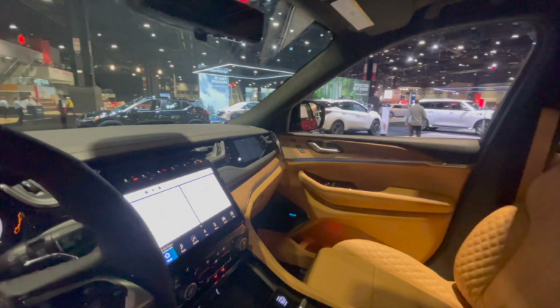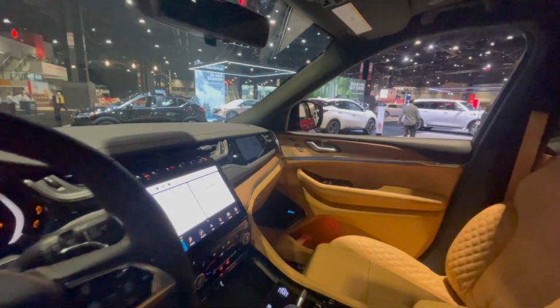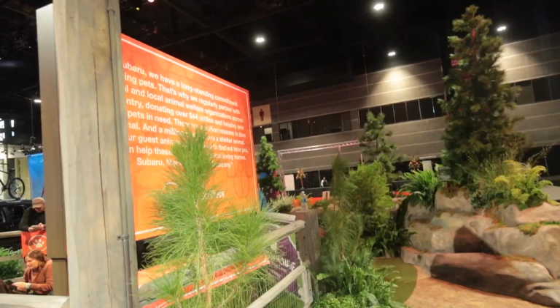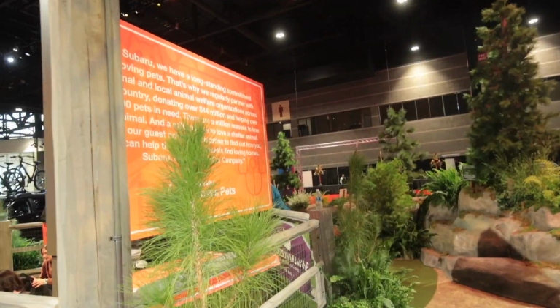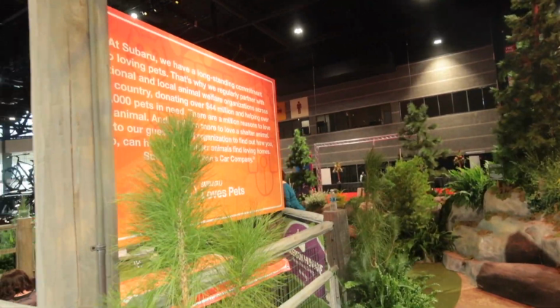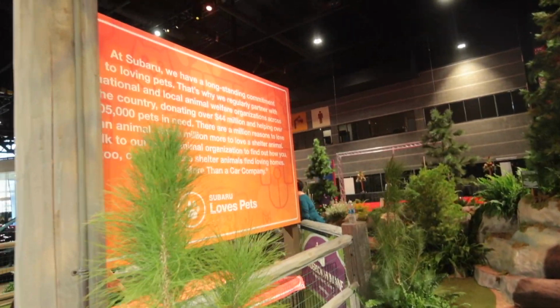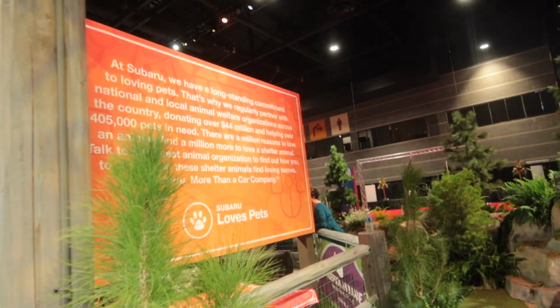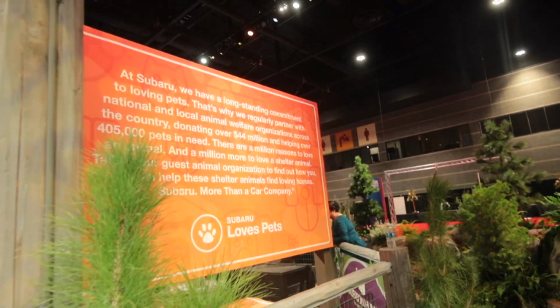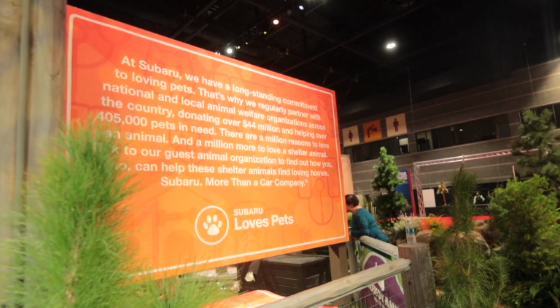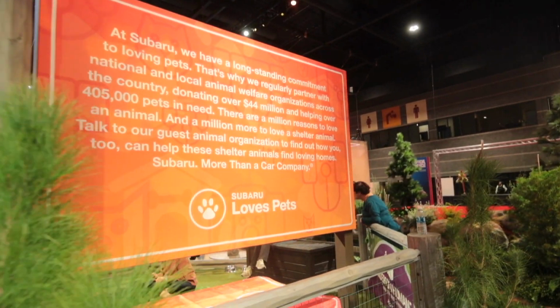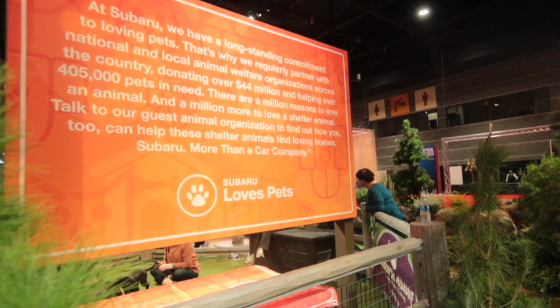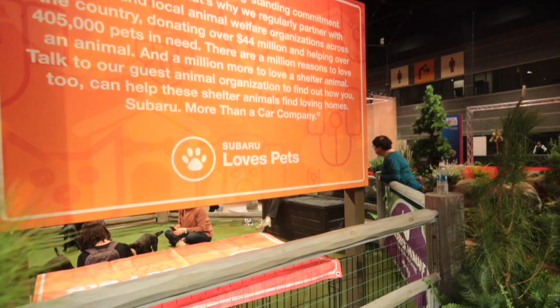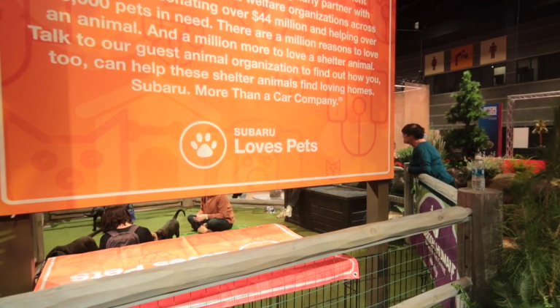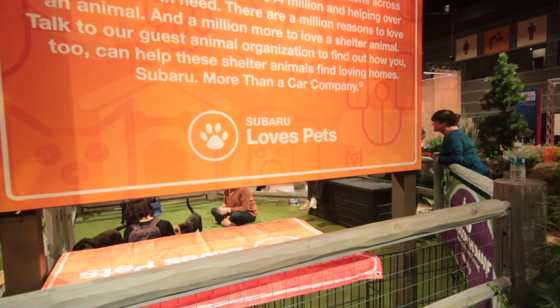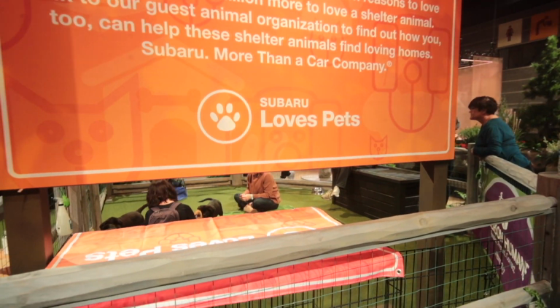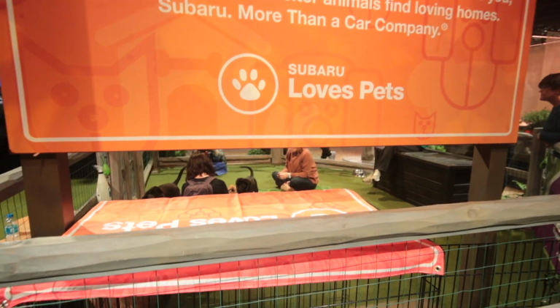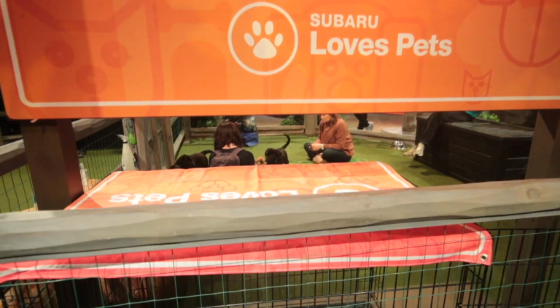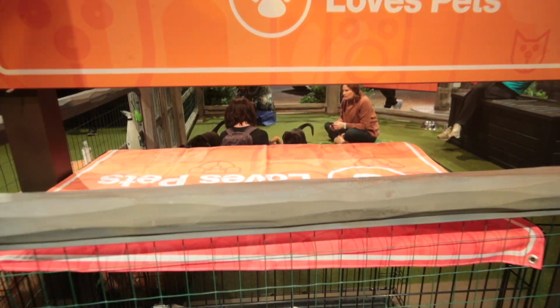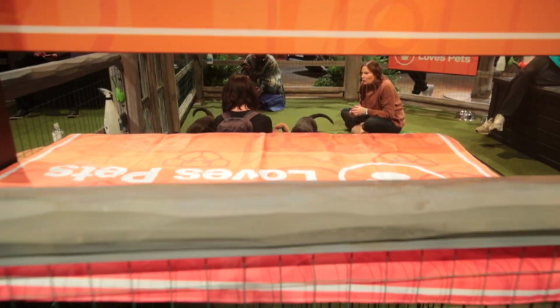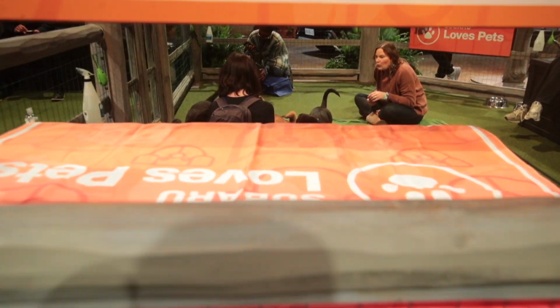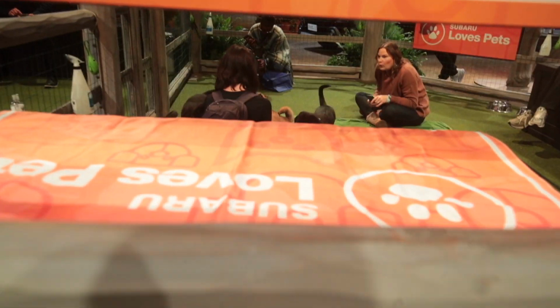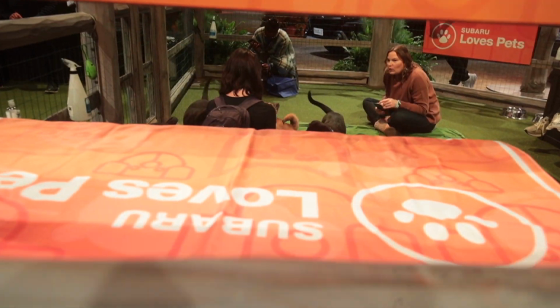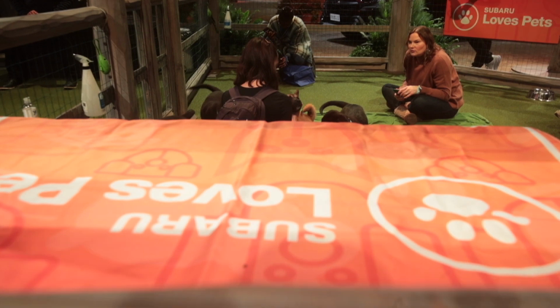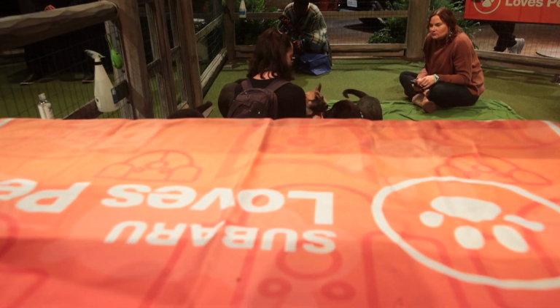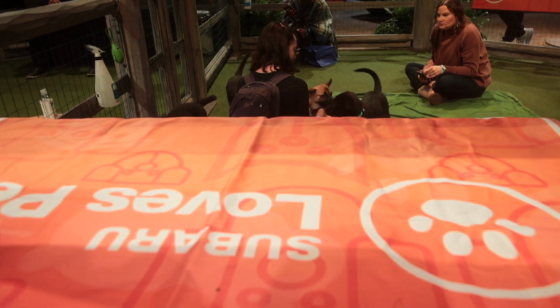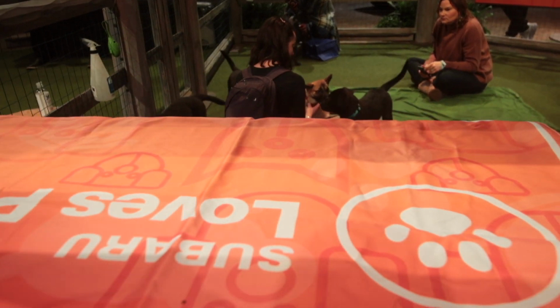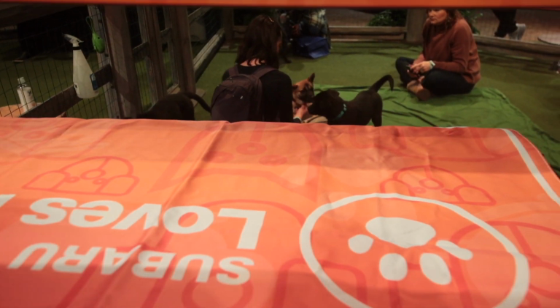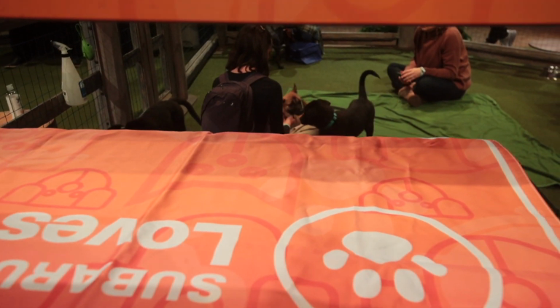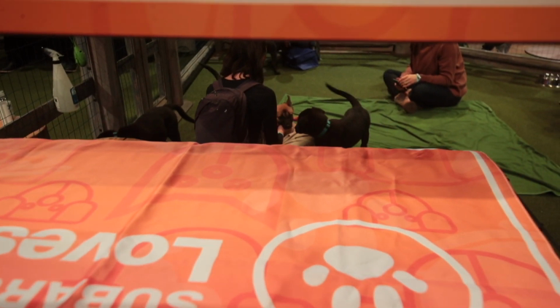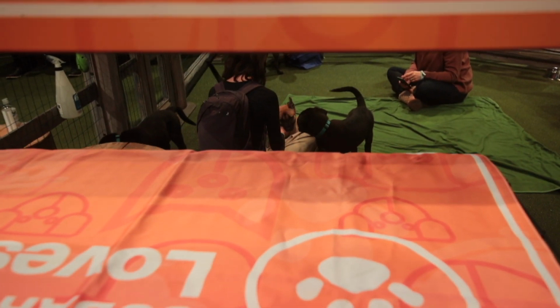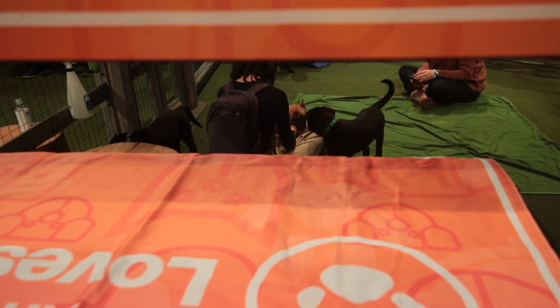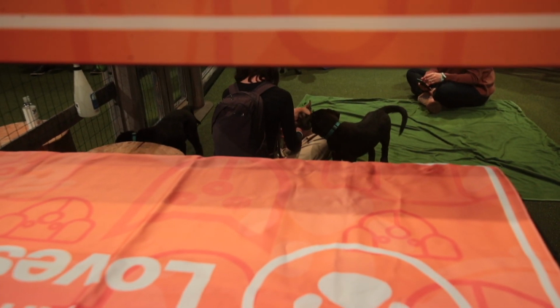Or if you don't want a car, you can always get a puppy.